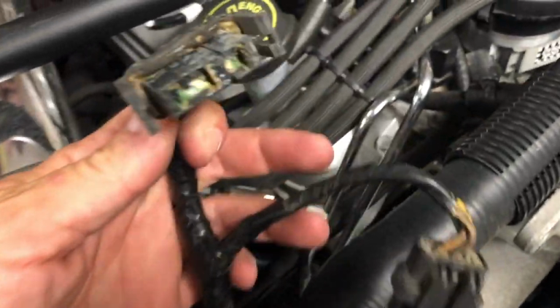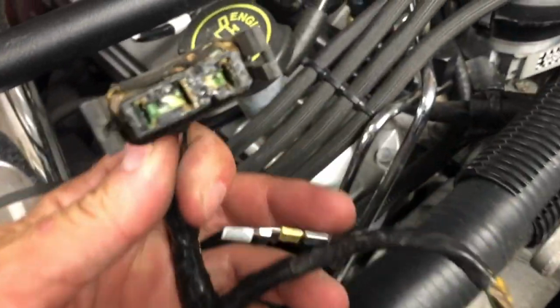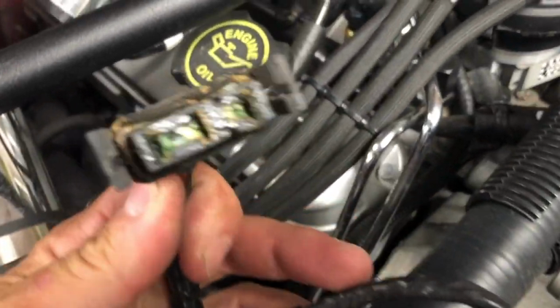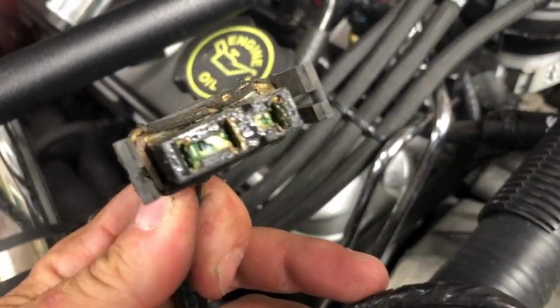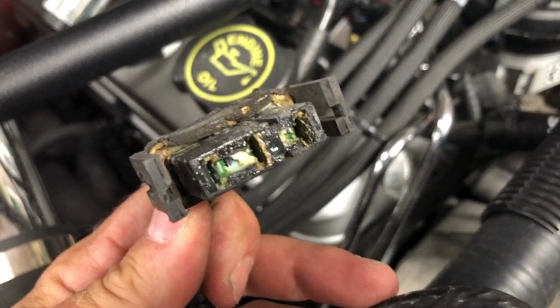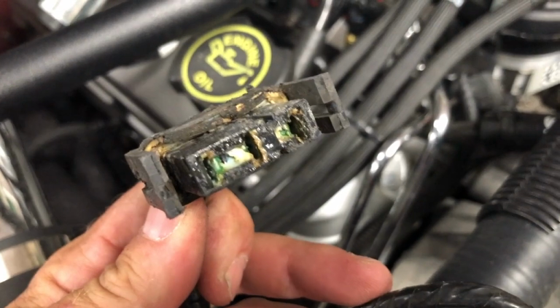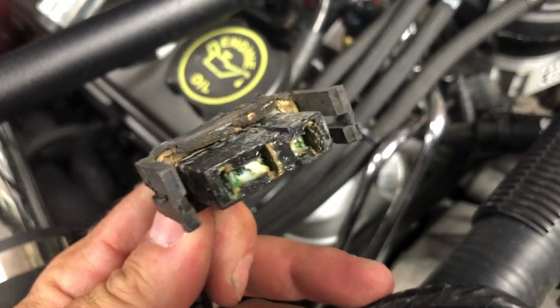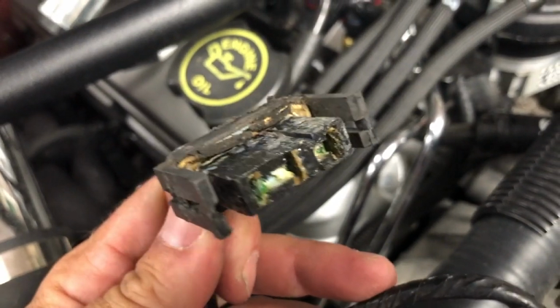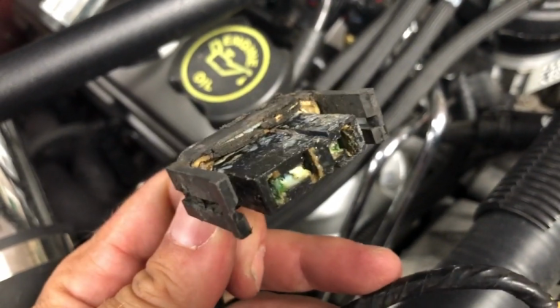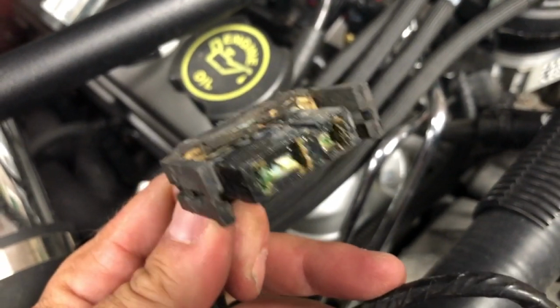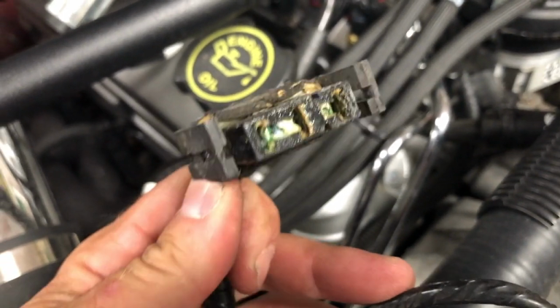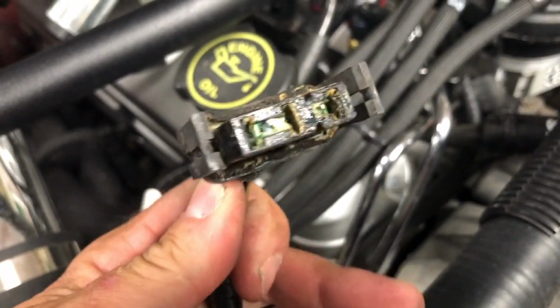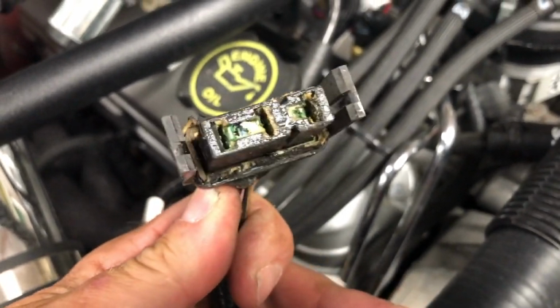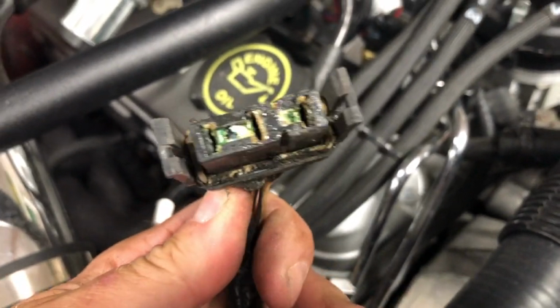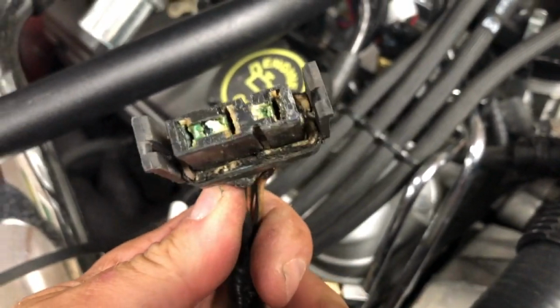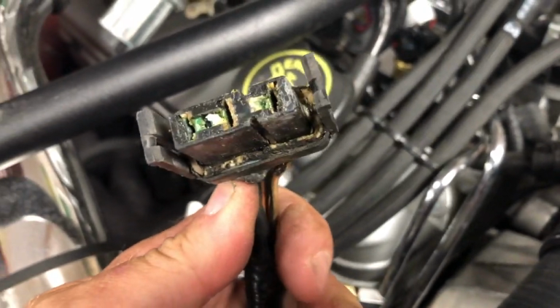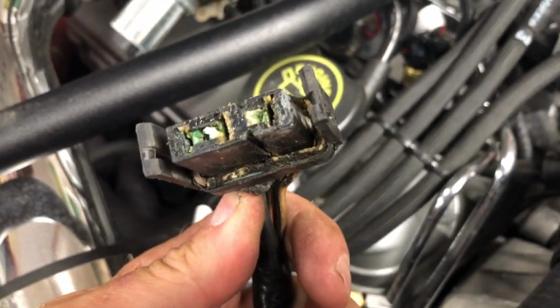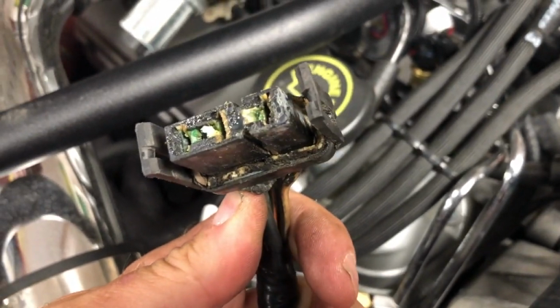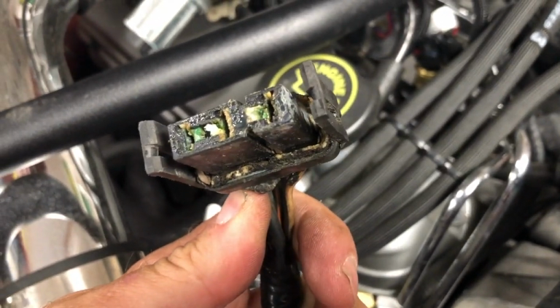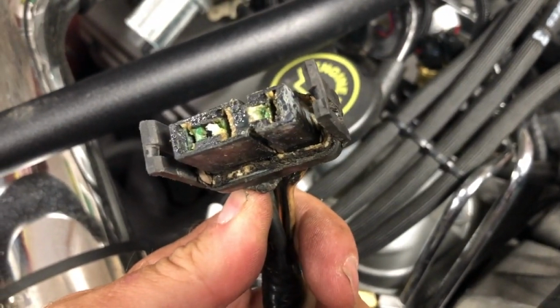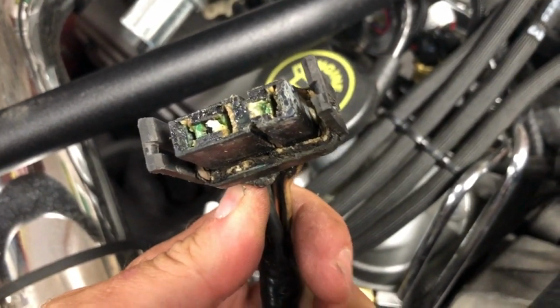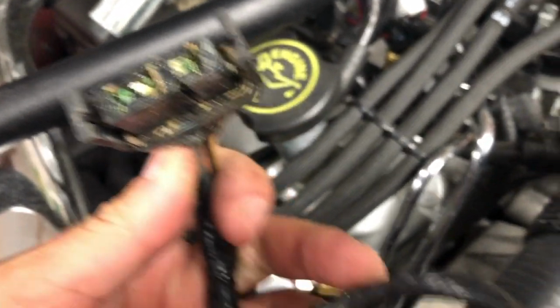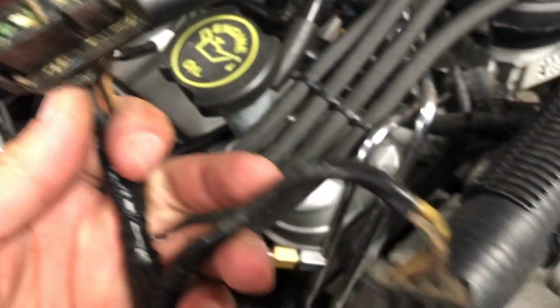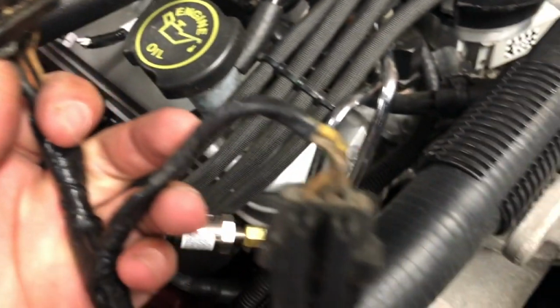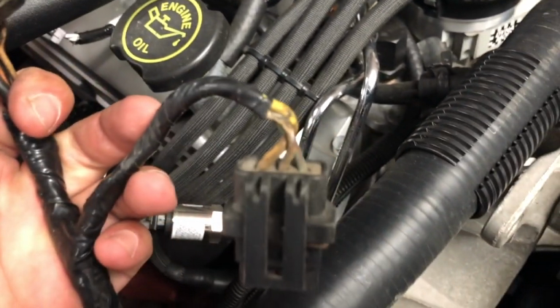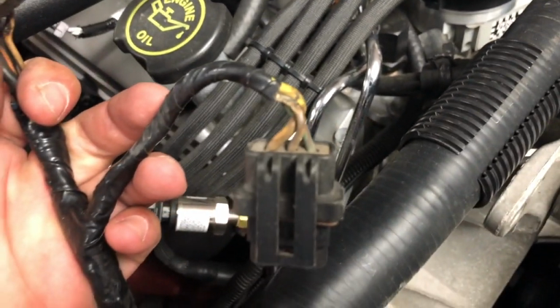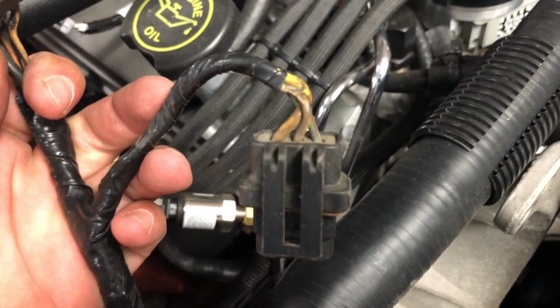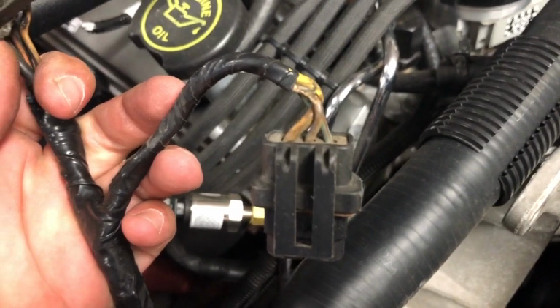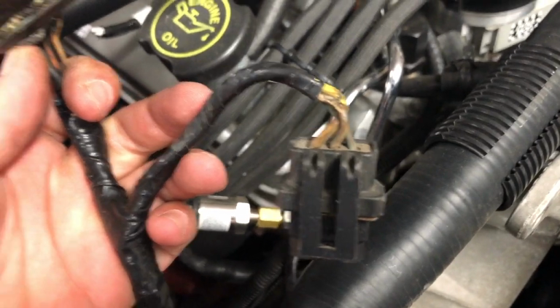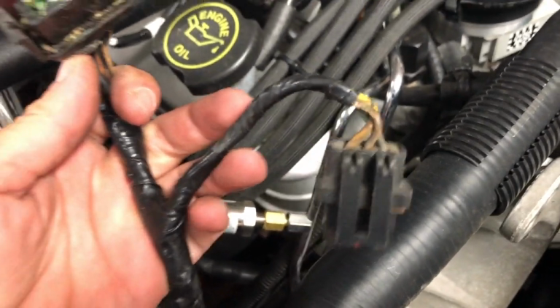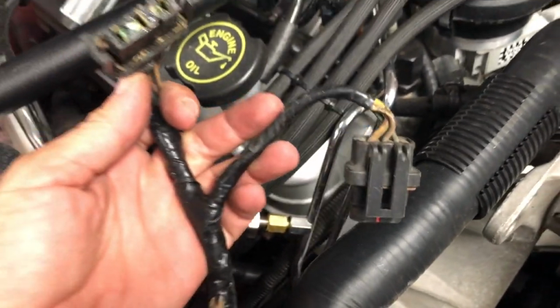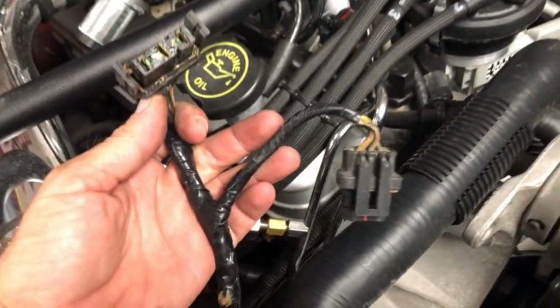Look at these corroded terminals and melted connector. It's no wonder our charging system was marginal. We're going to permanently solve this problem.